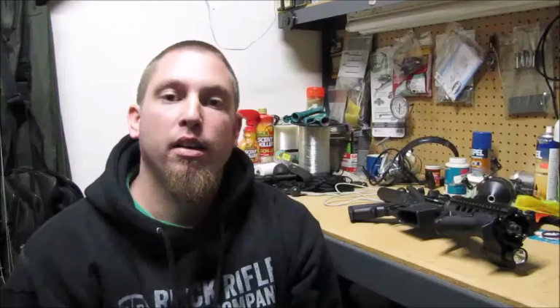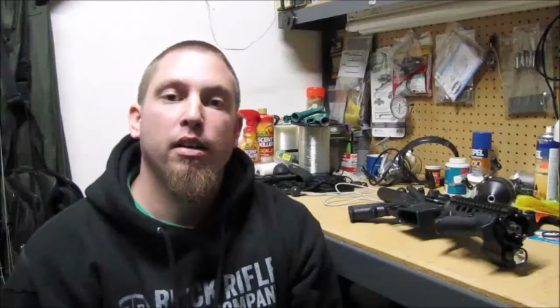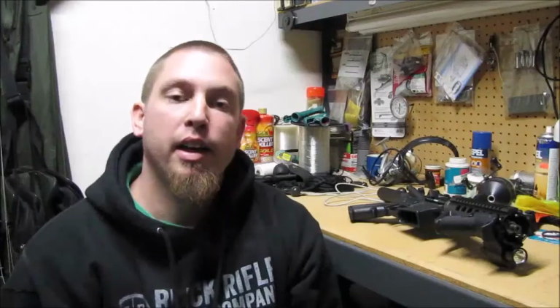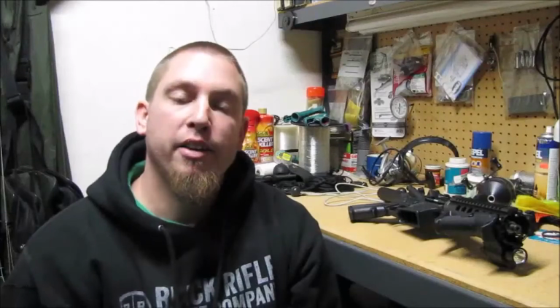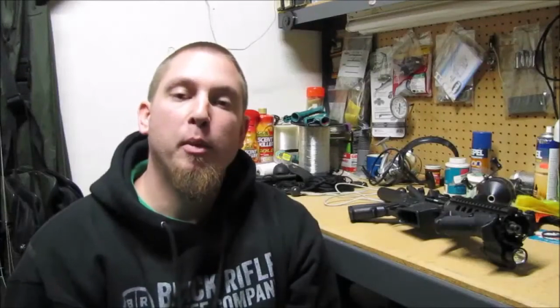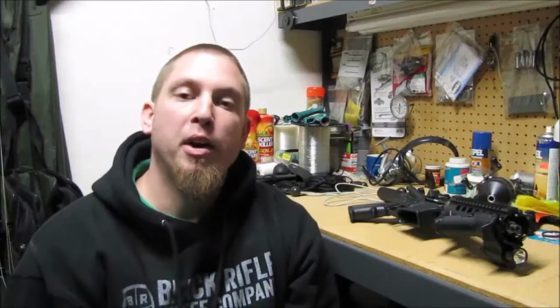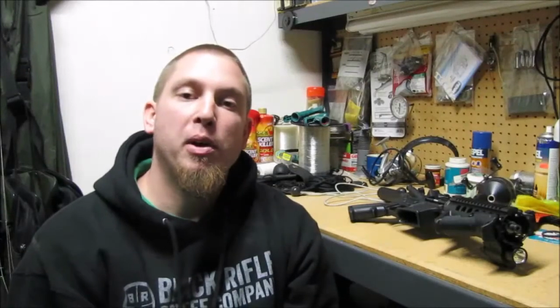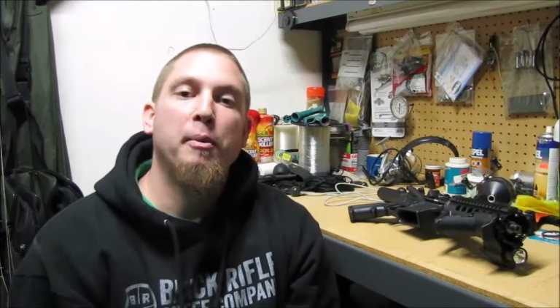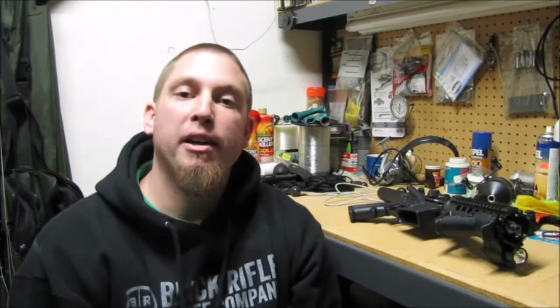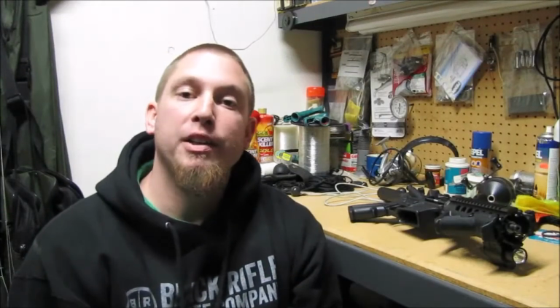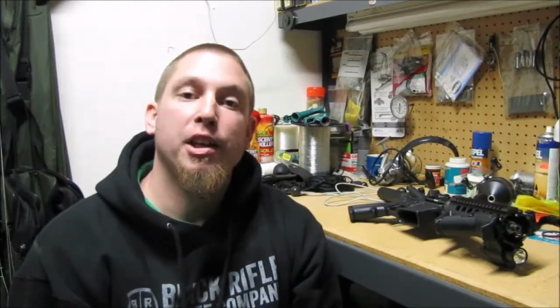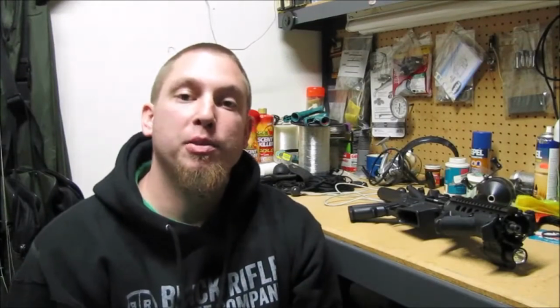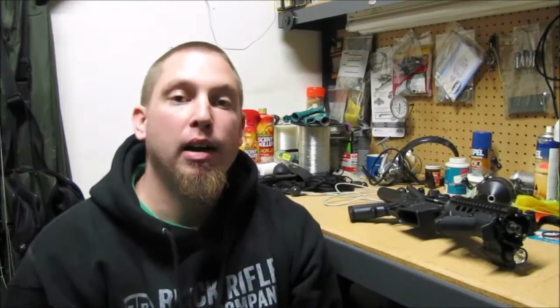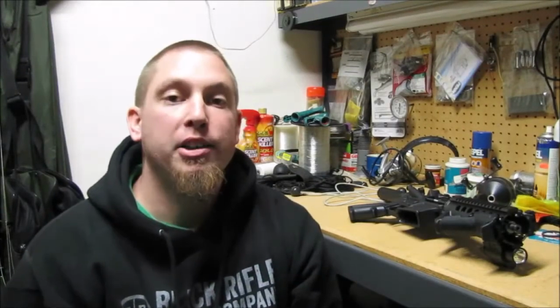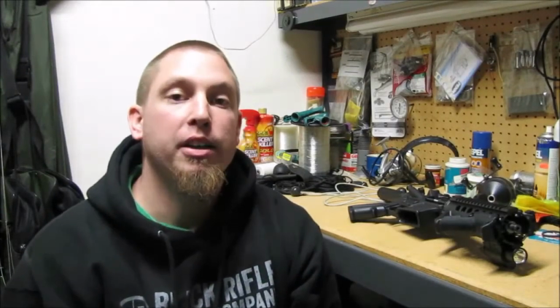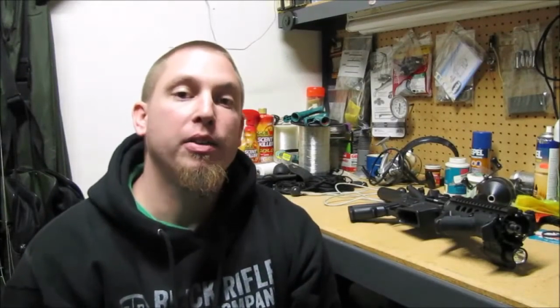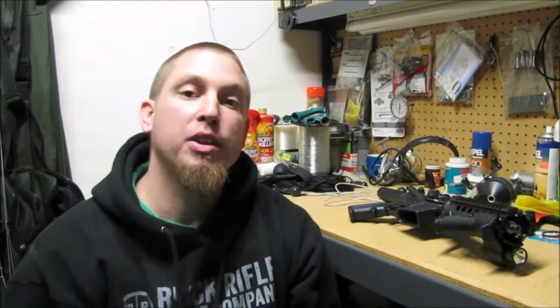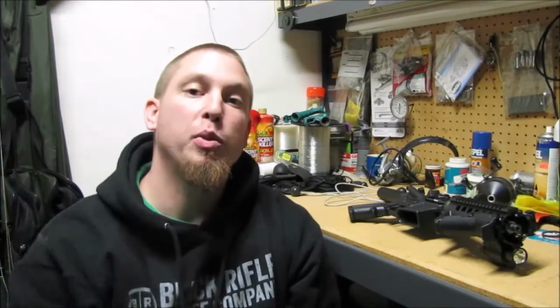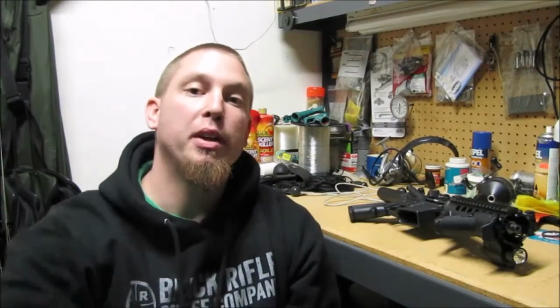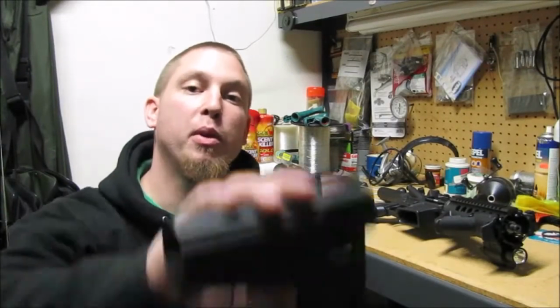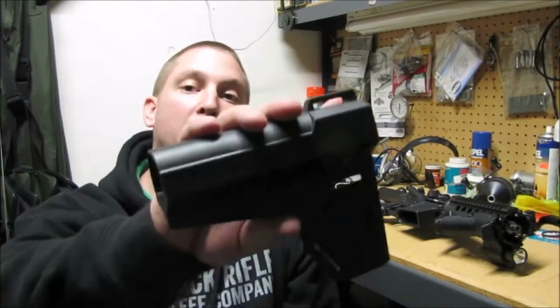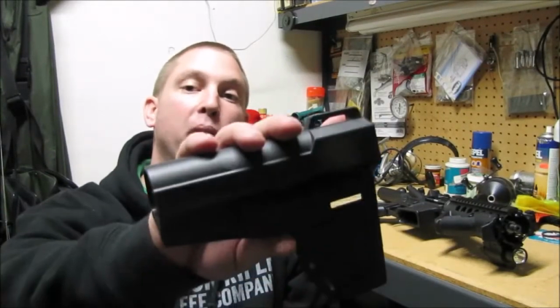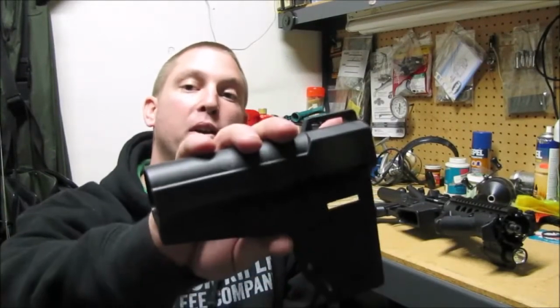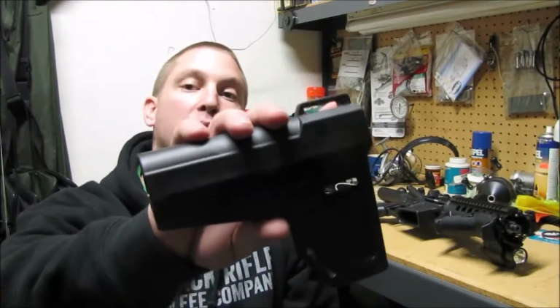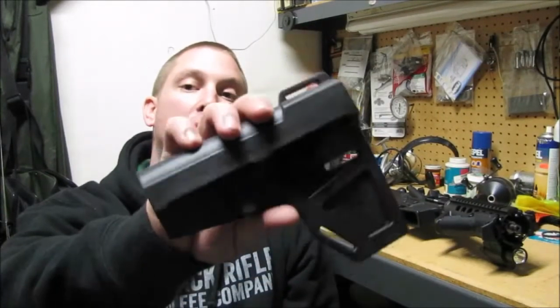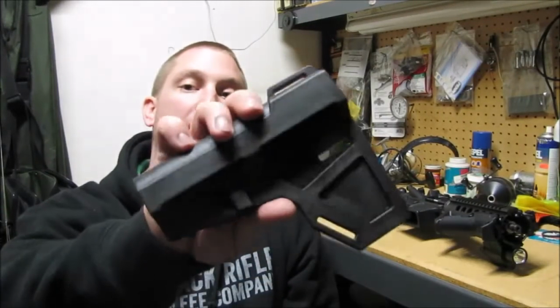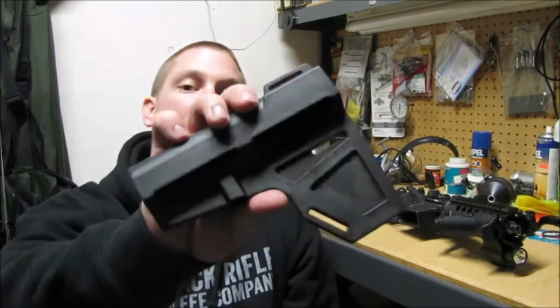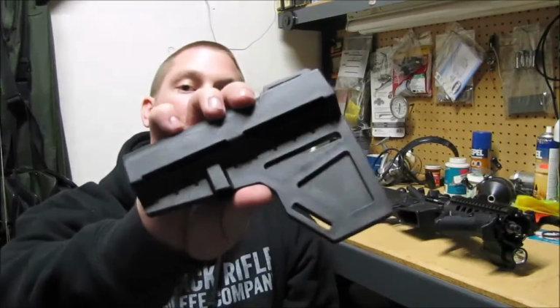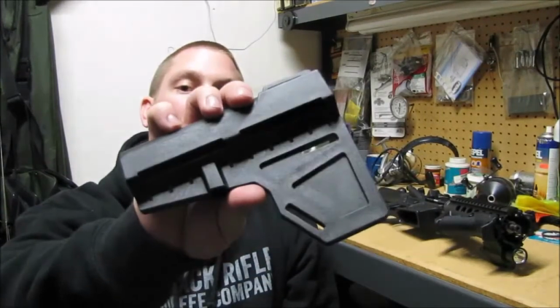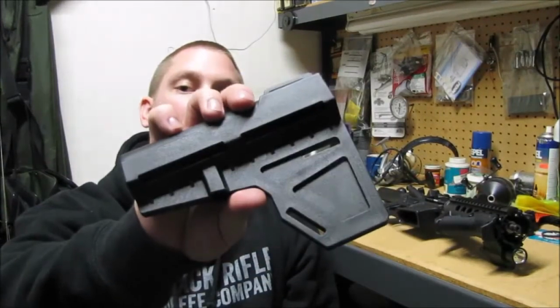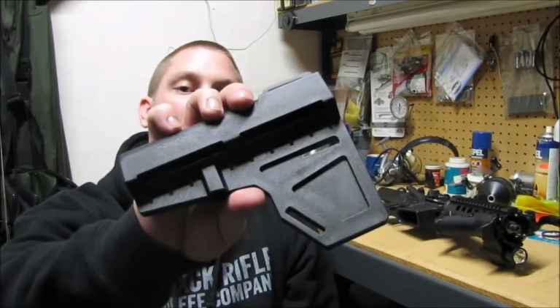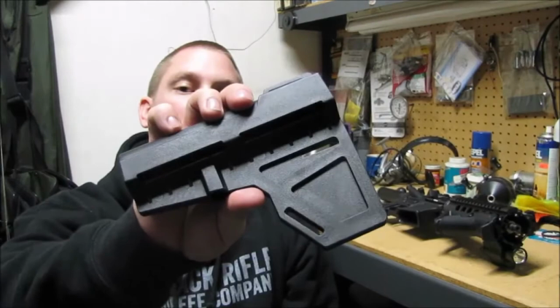Hey everybody, welcome back to the Josh Wiley Channel. This week we're going over AR Pistol Braces.